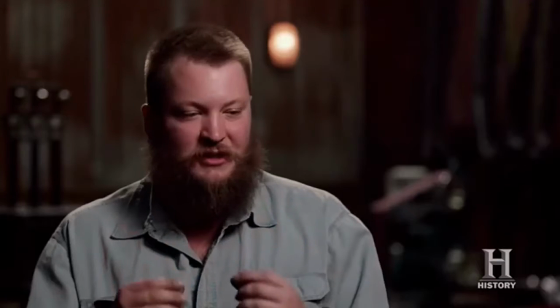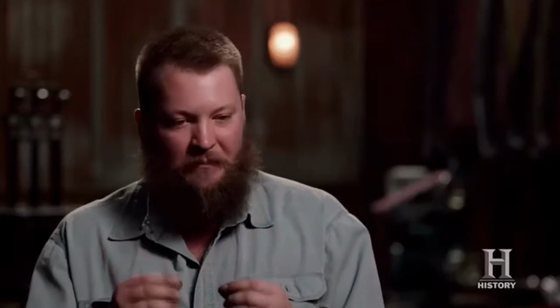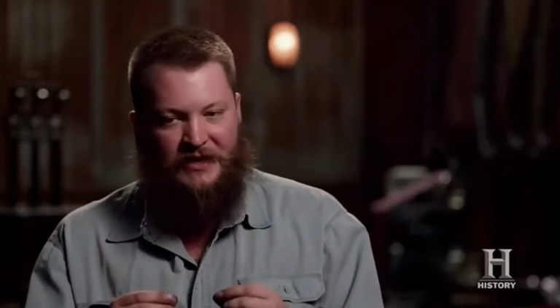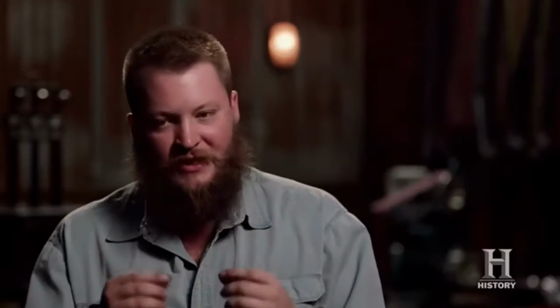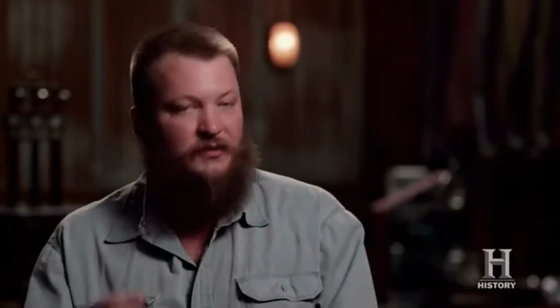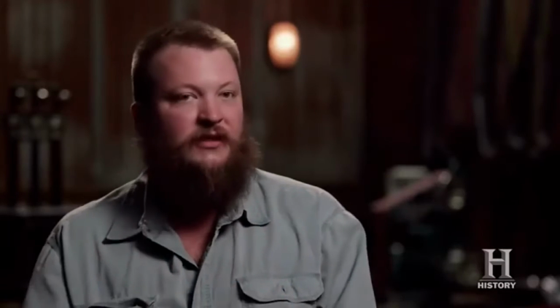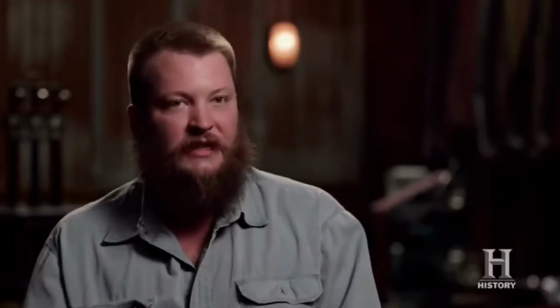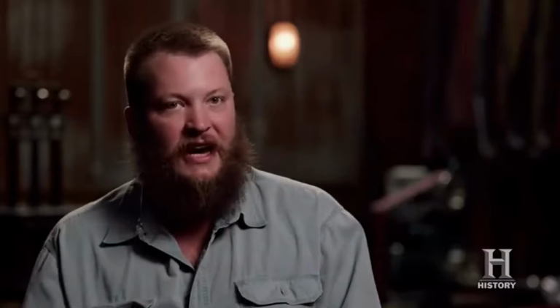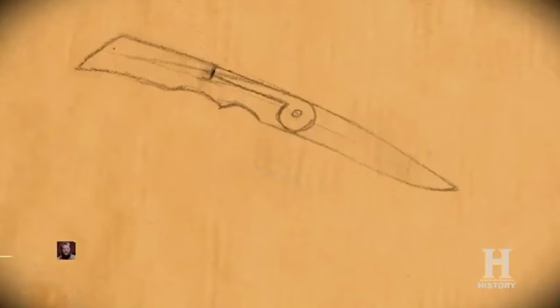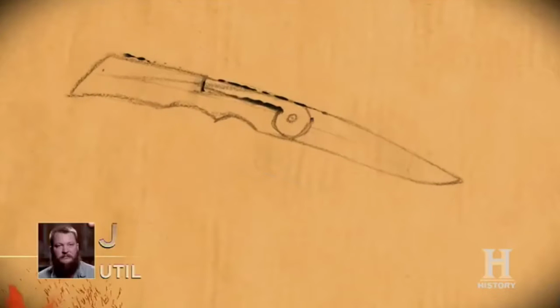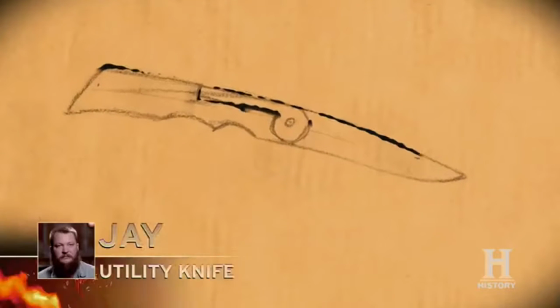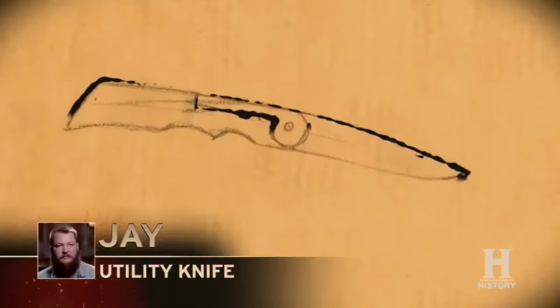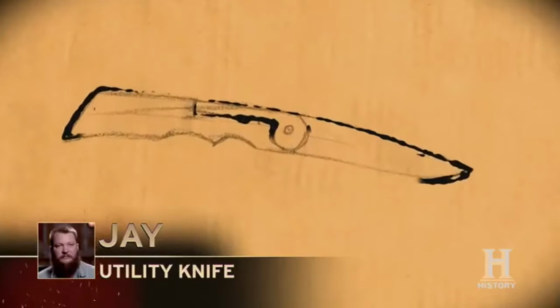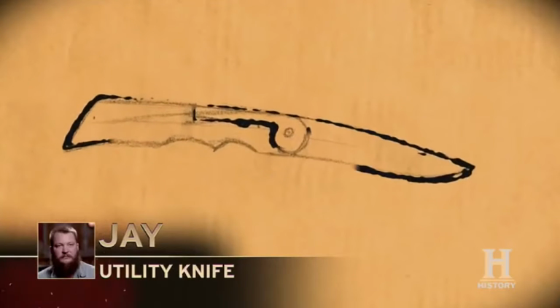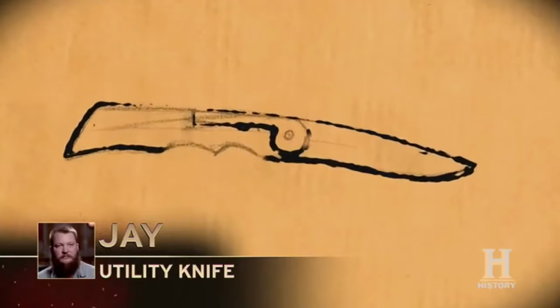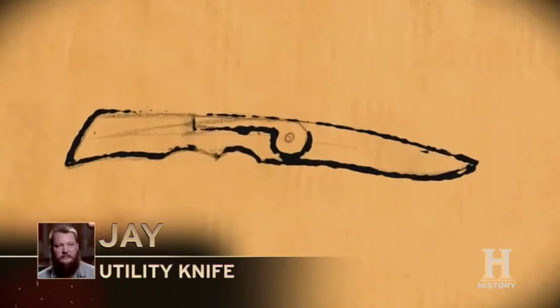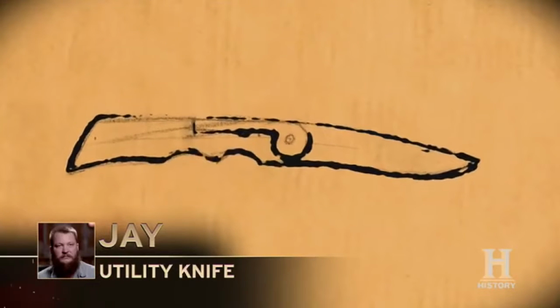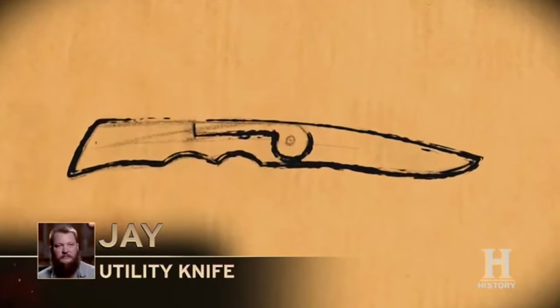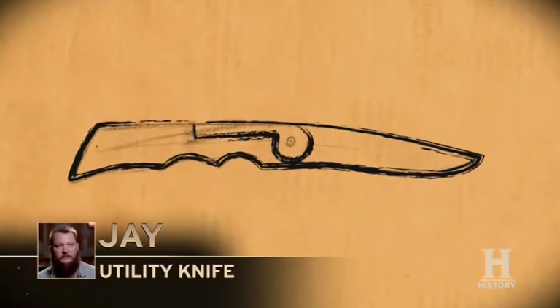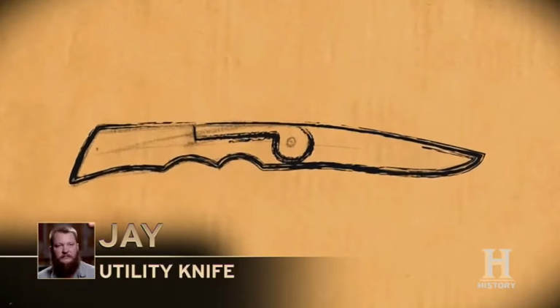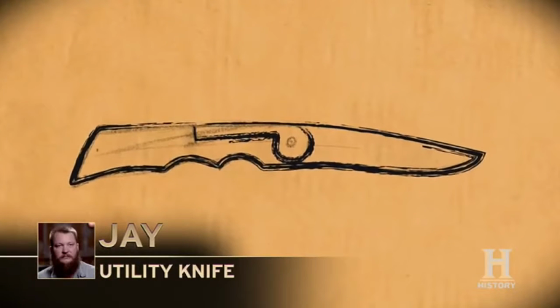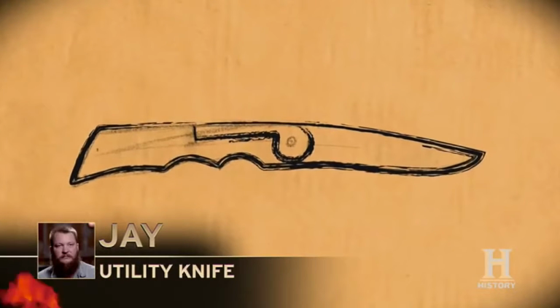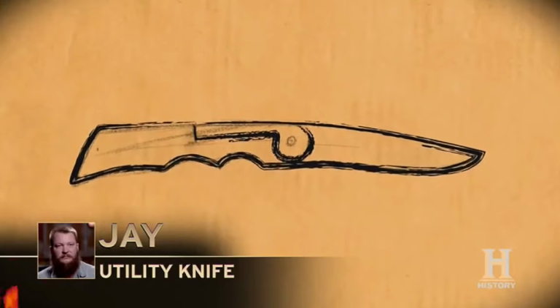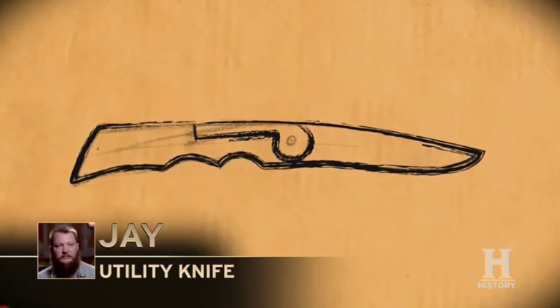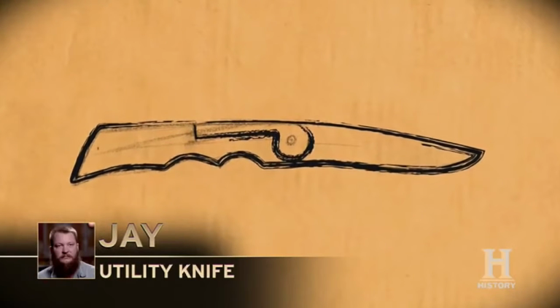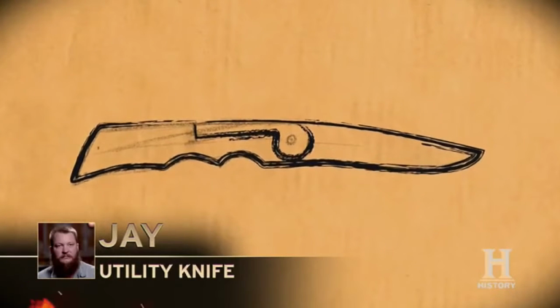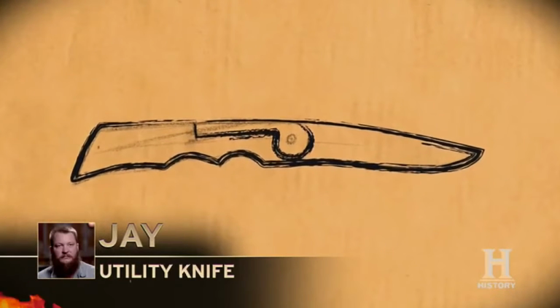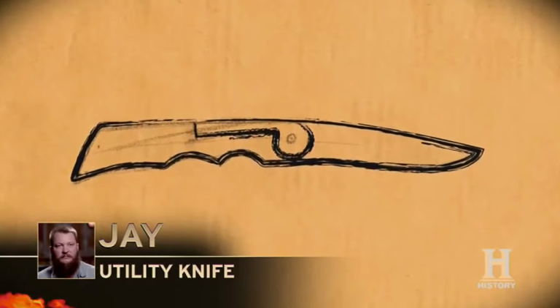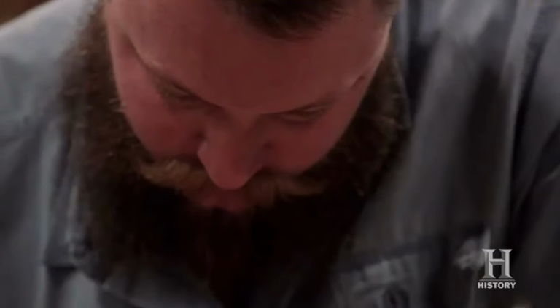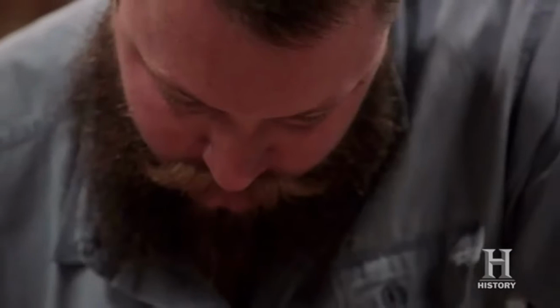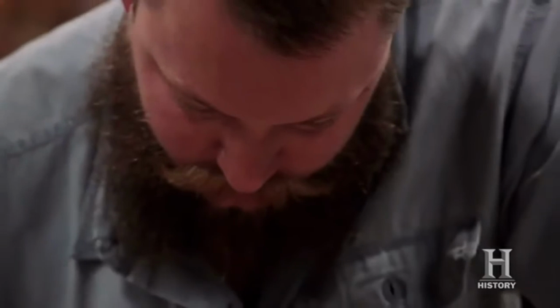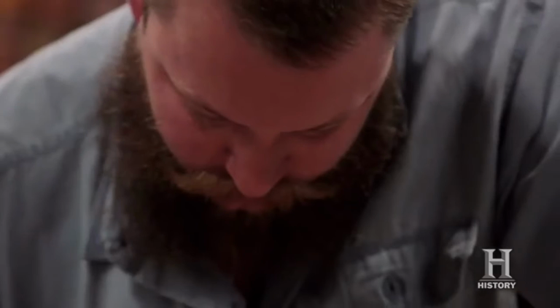My design — I had in mind was just a basic utility knife, very simplistic, something that works and does a good job at what it does.